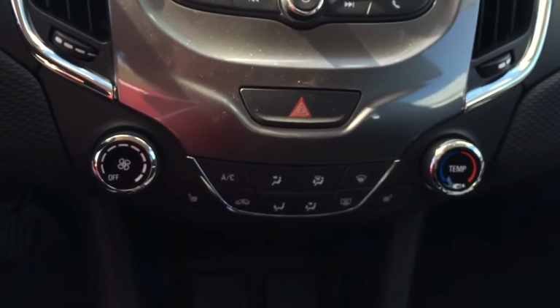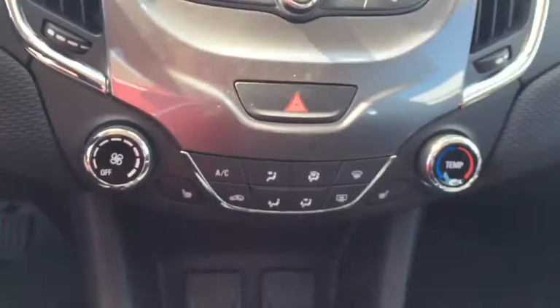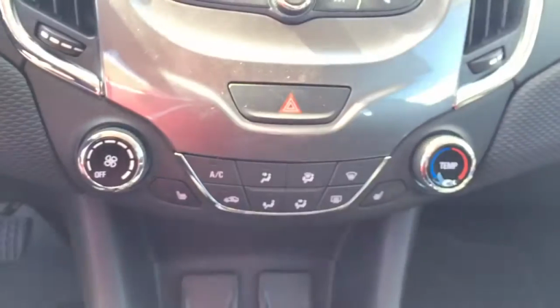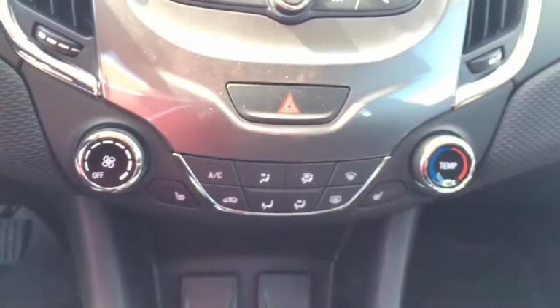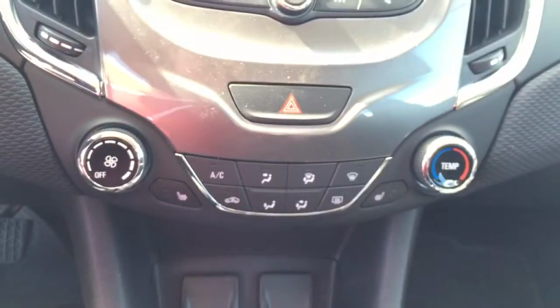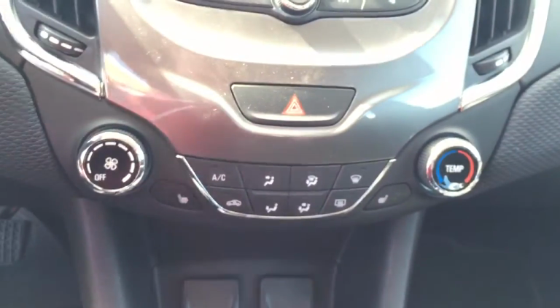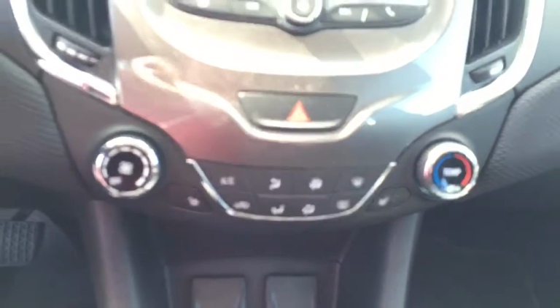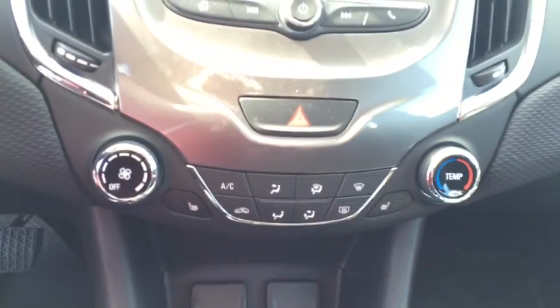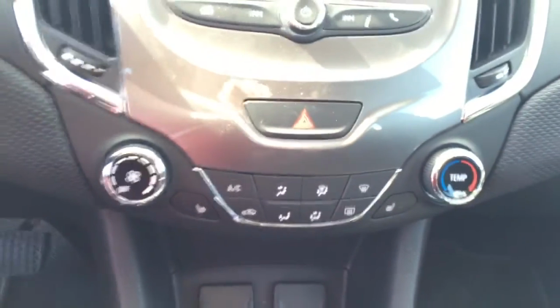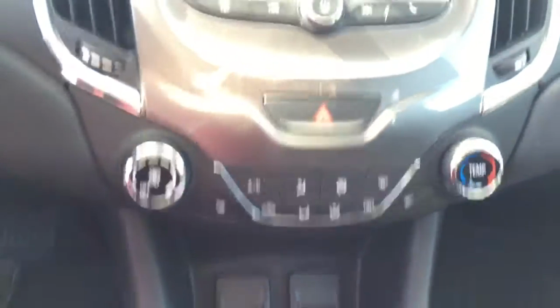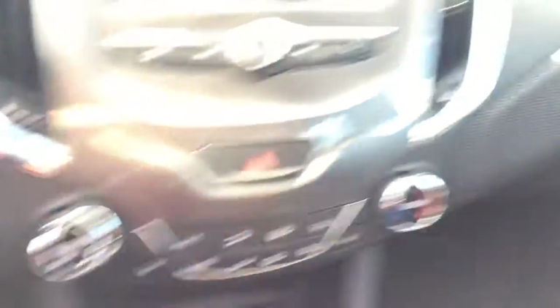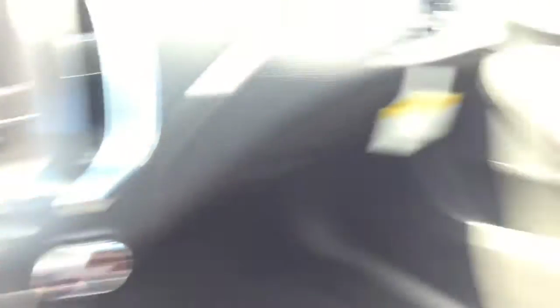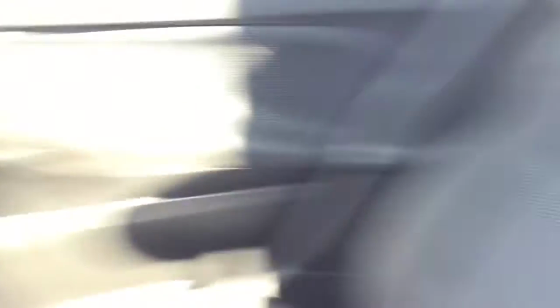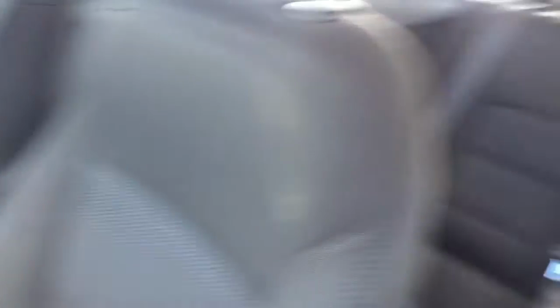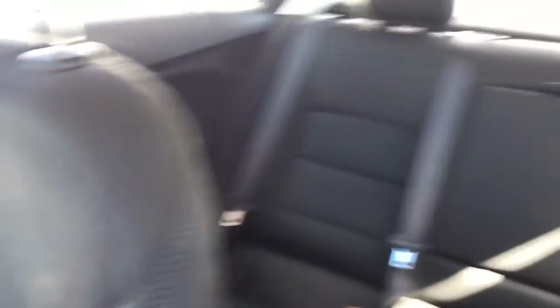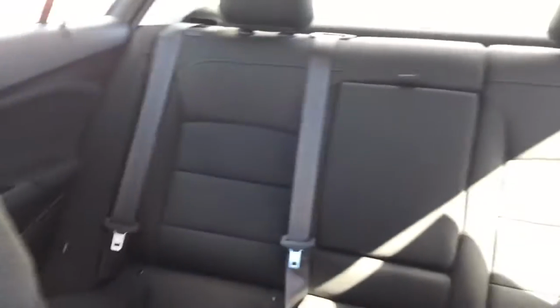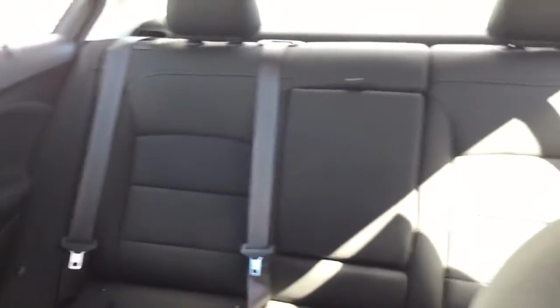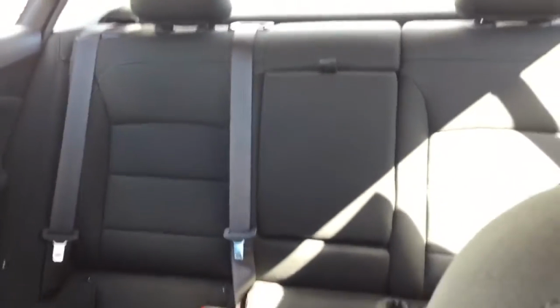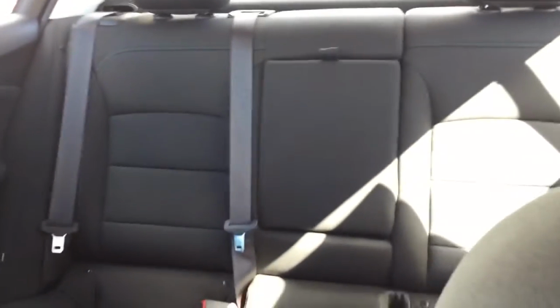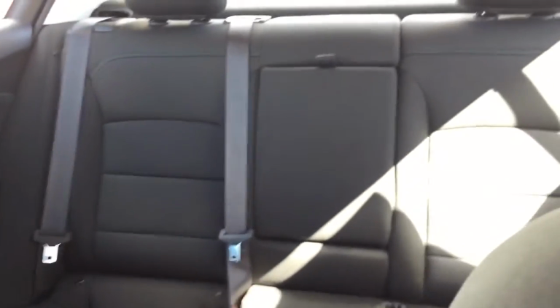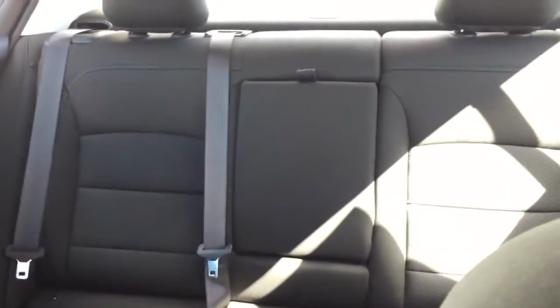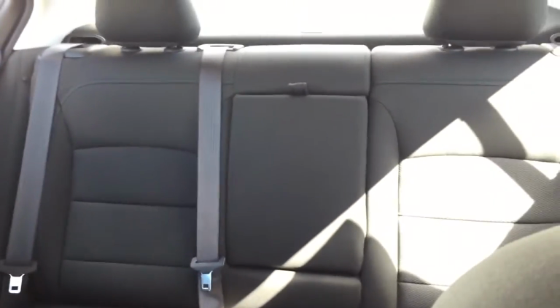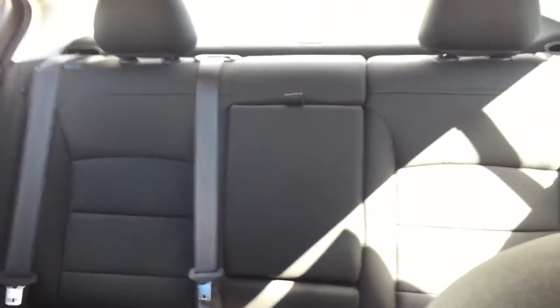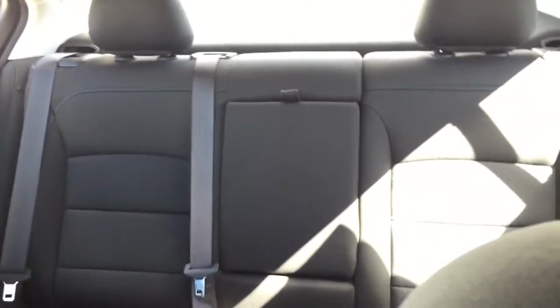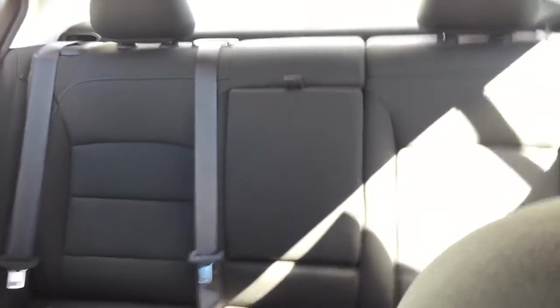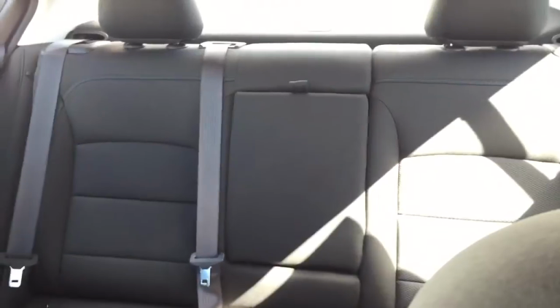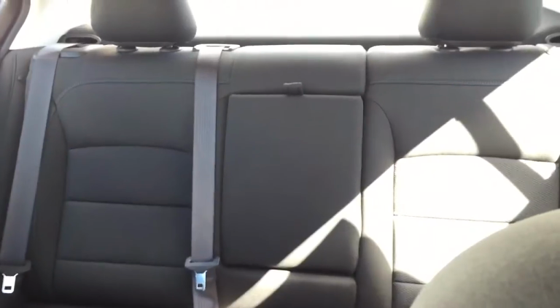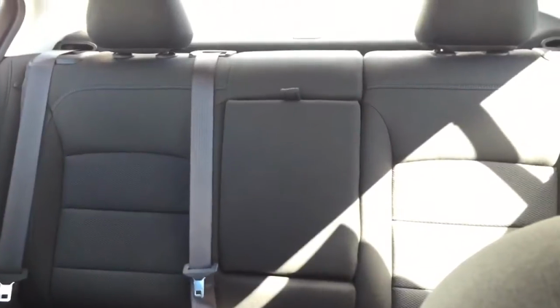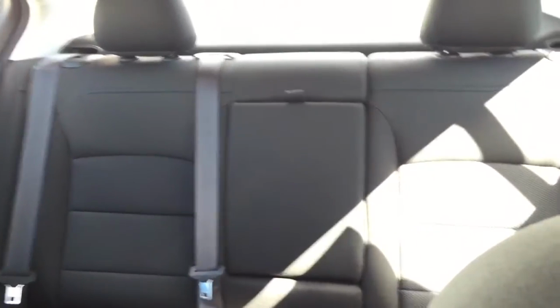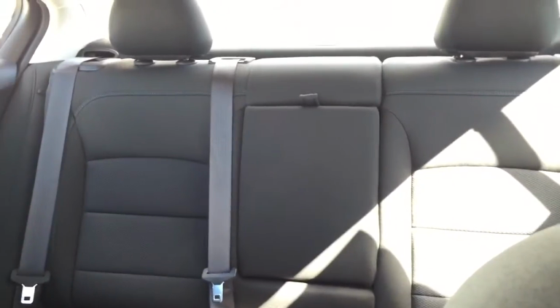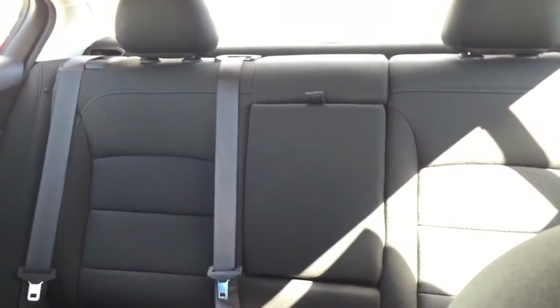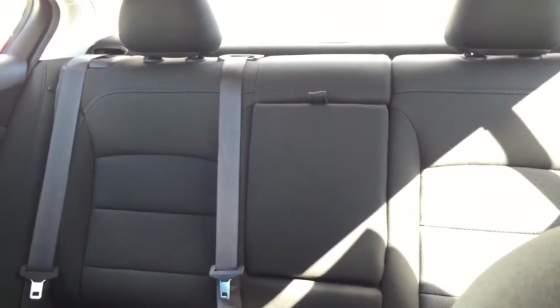Climate controls with heated seats, comfortable seating for five, and plenty of trunk space and much more.